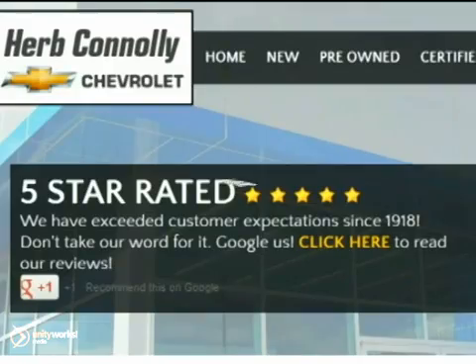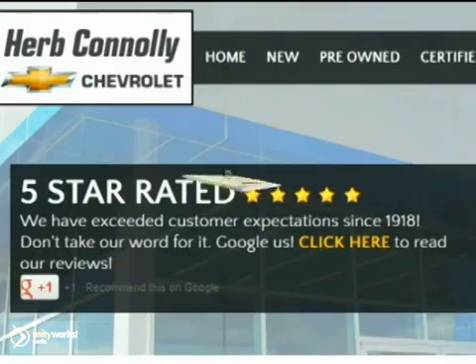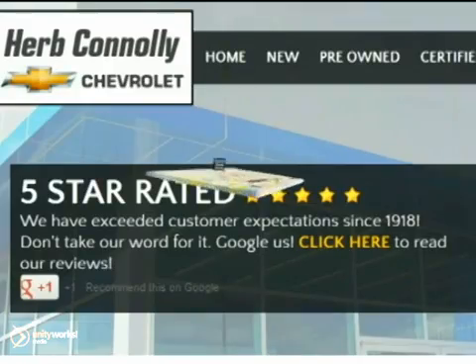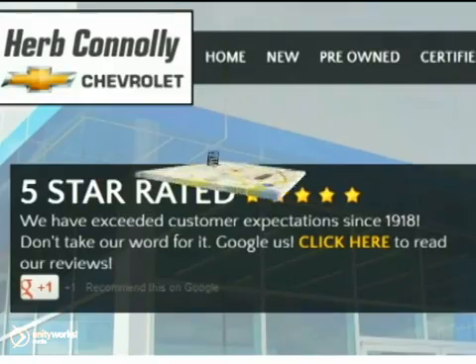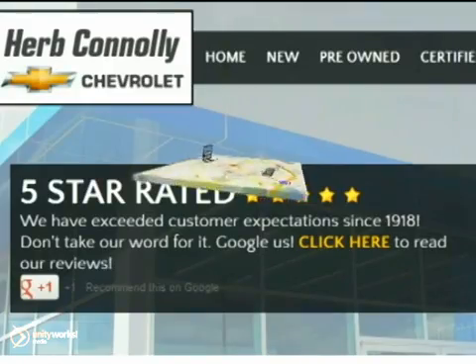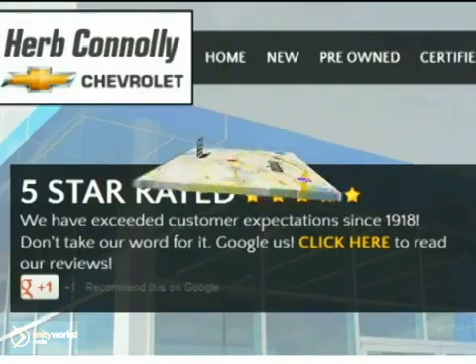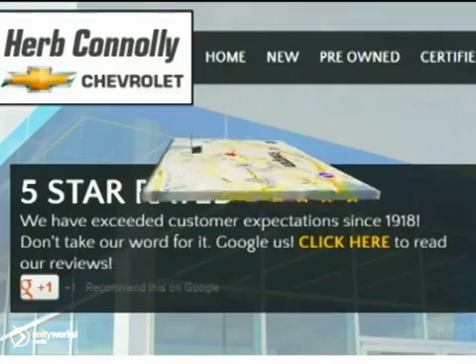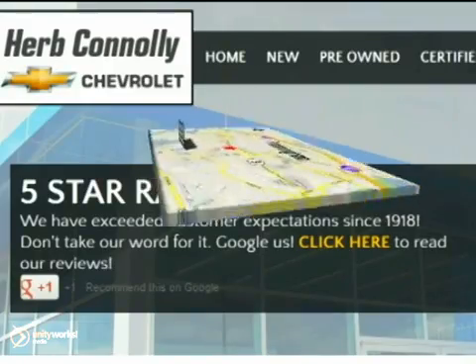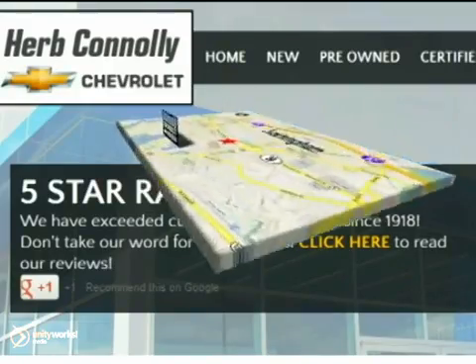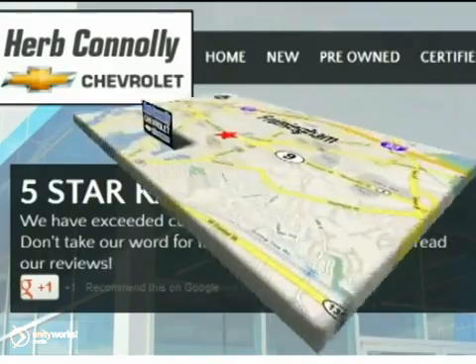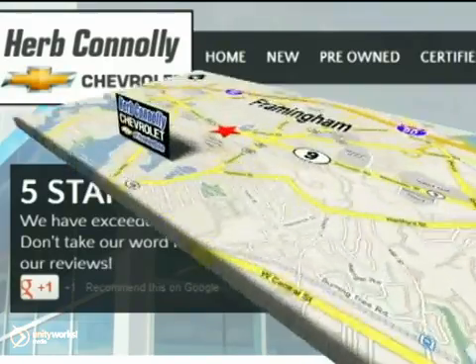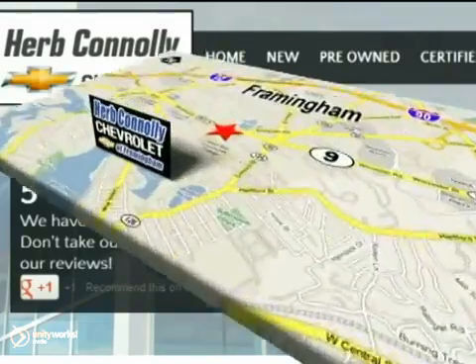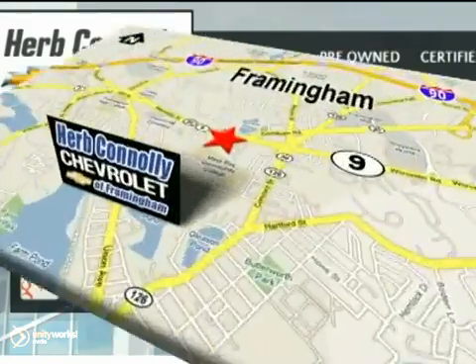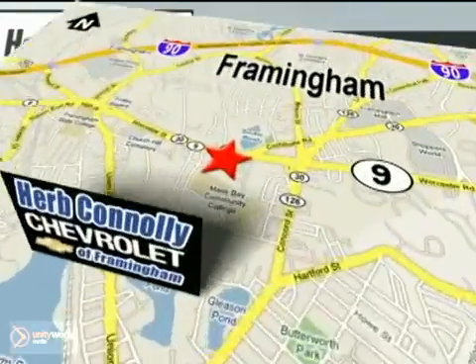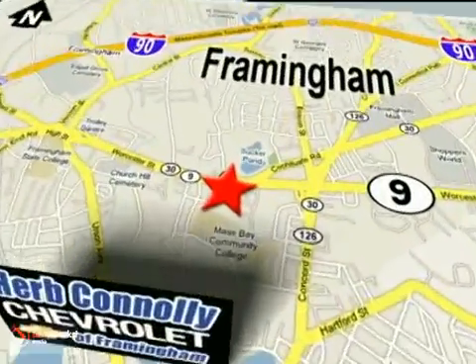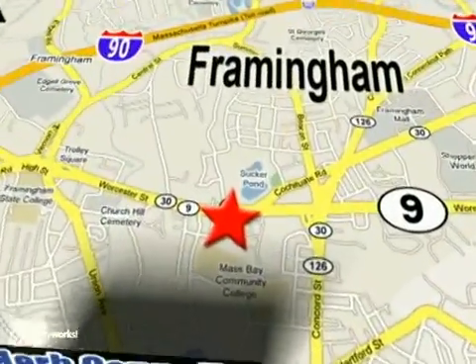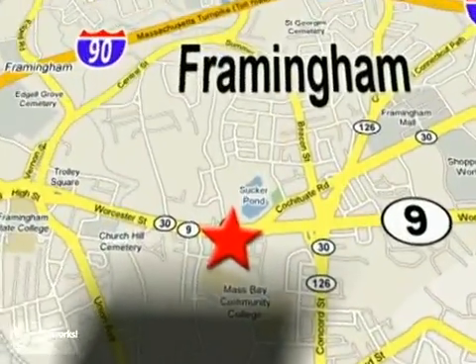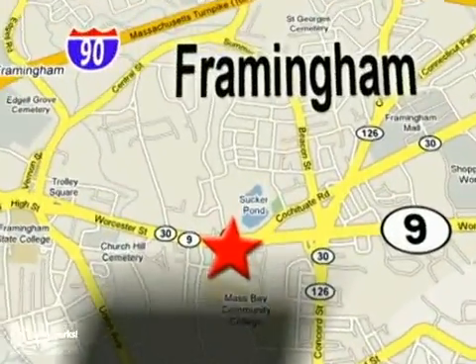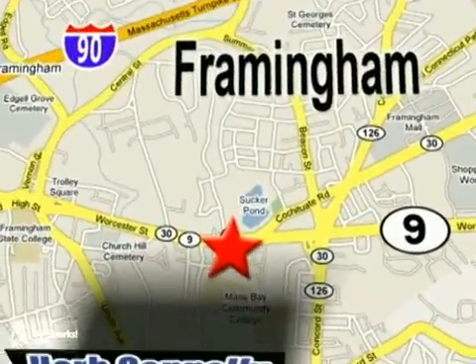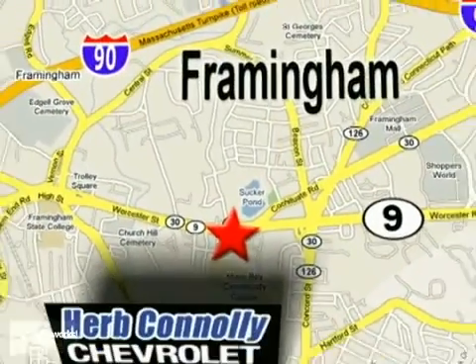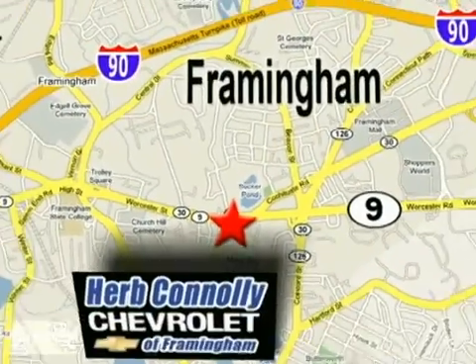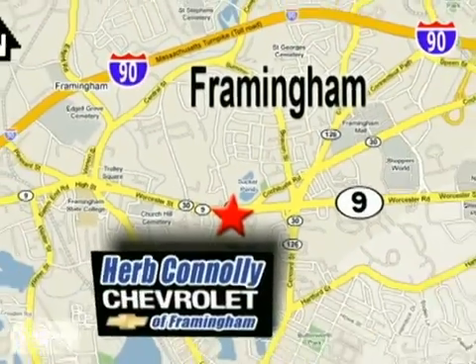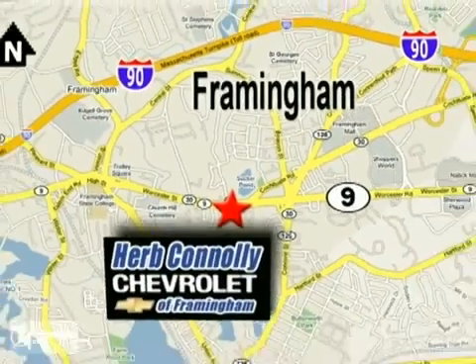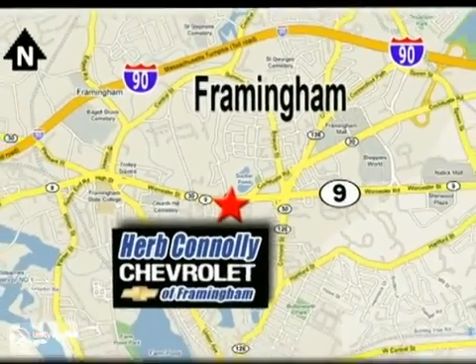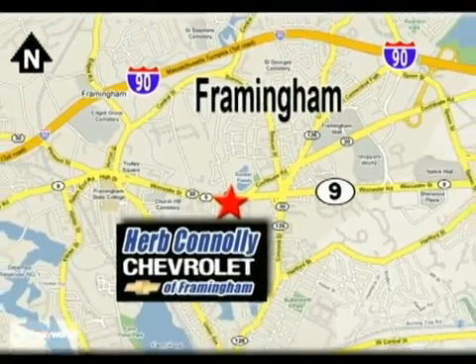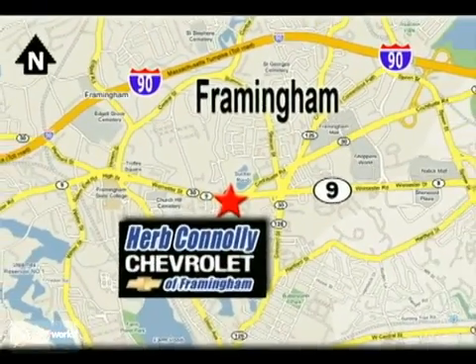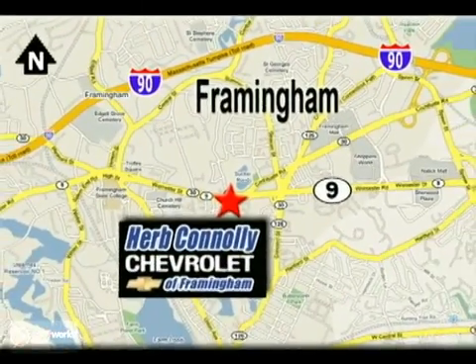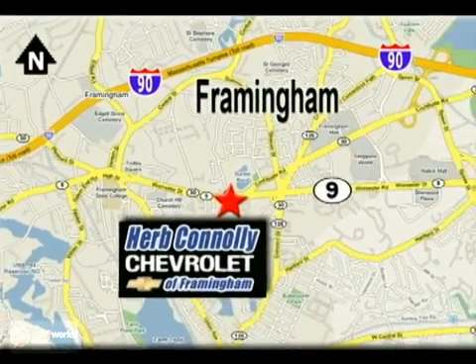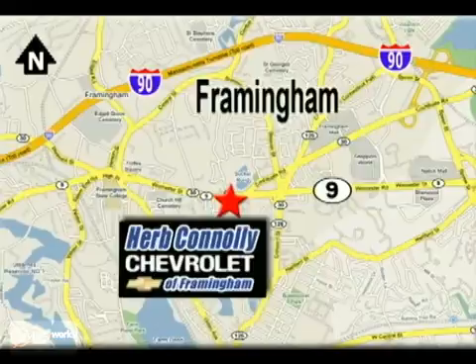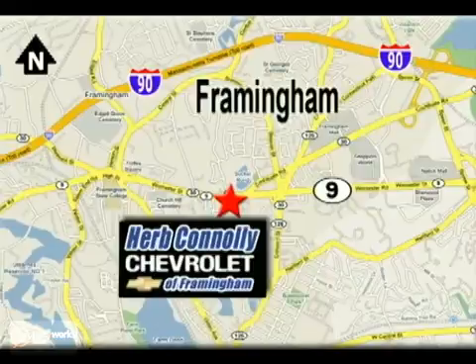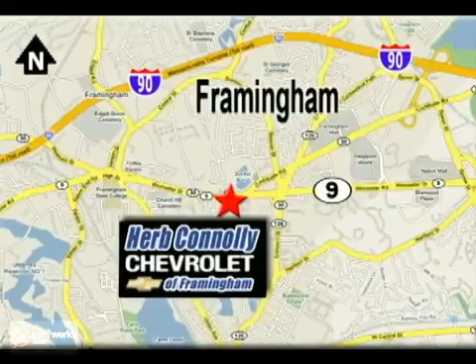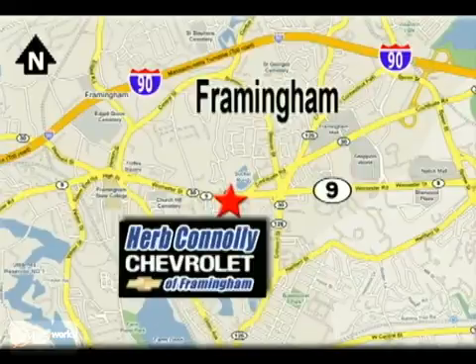Stop in today. We're conveniently located at 350 Worcester Road, Route 9 in Framingham, Massachusetts.